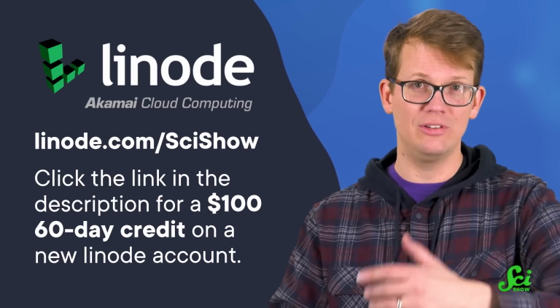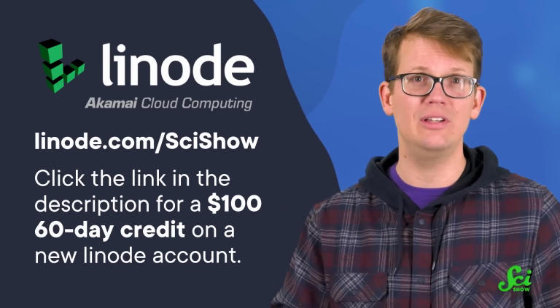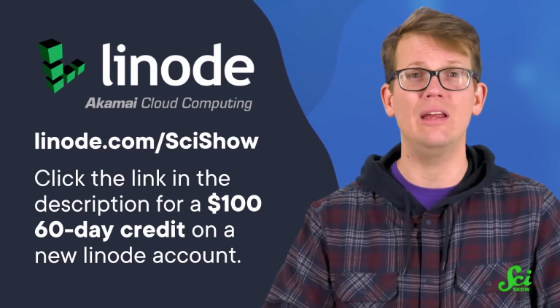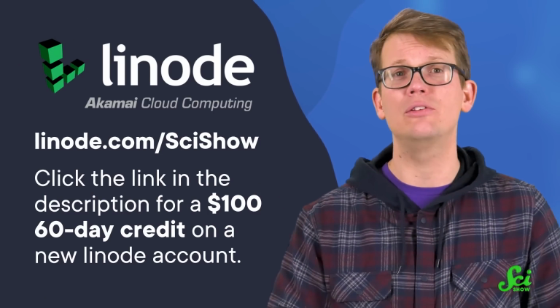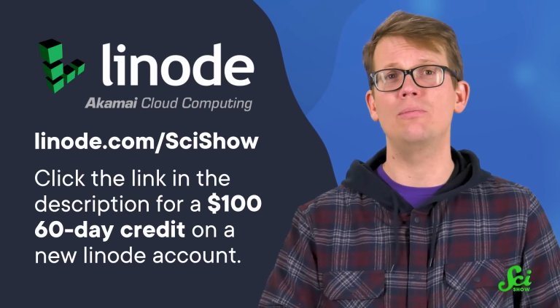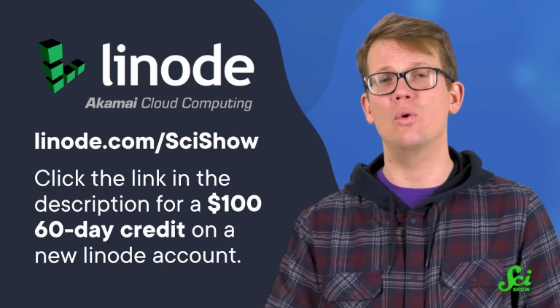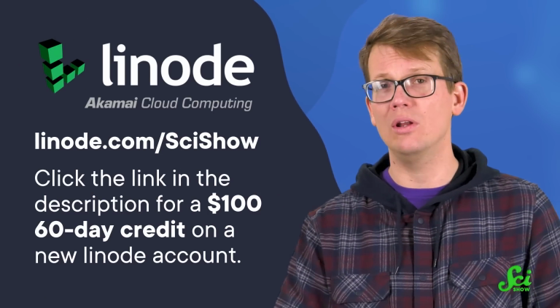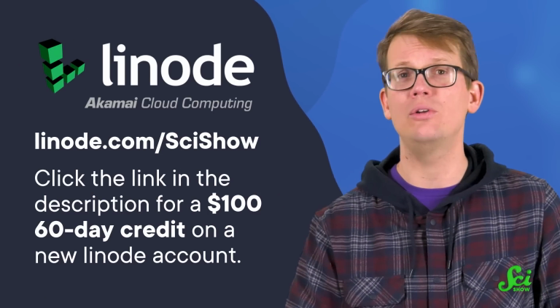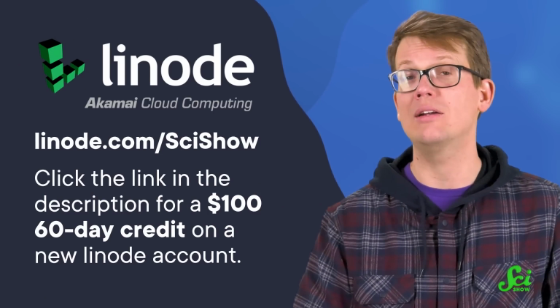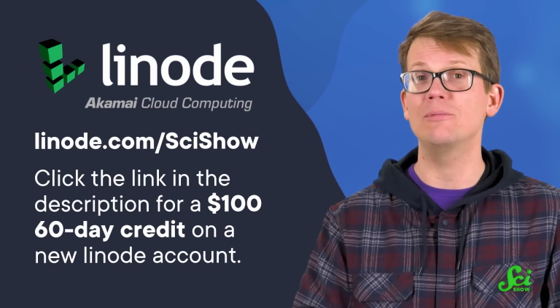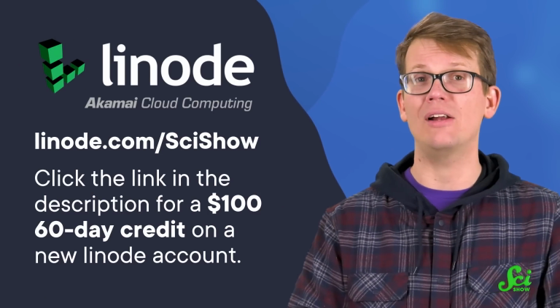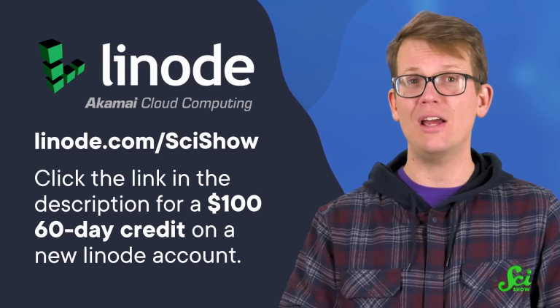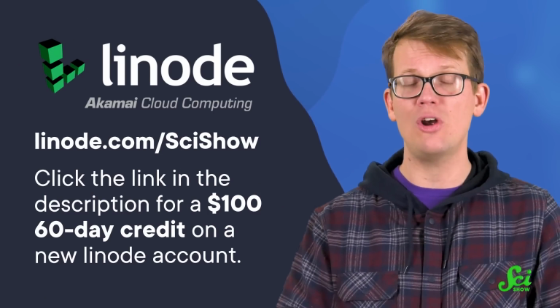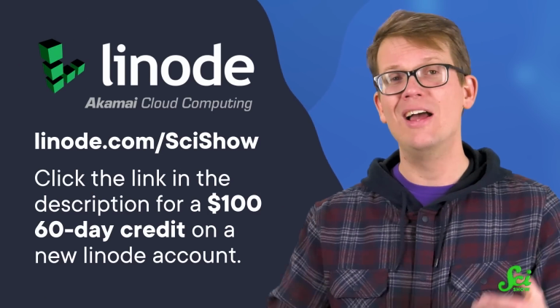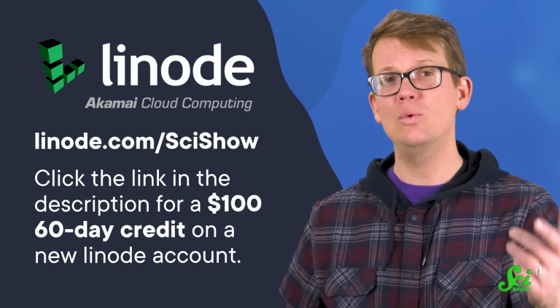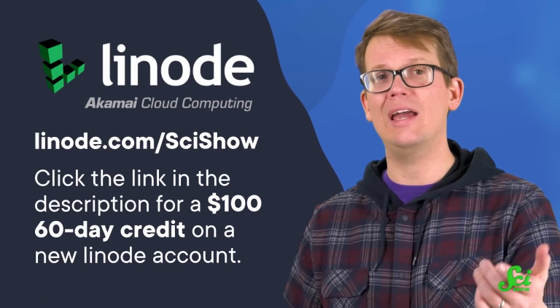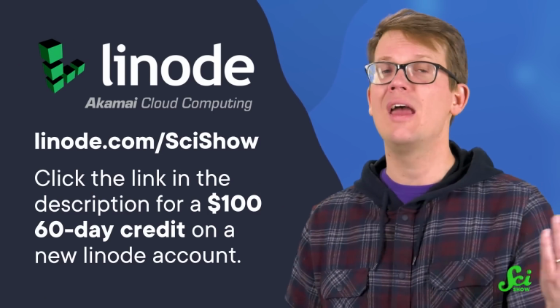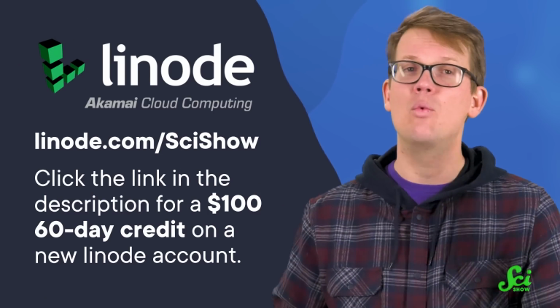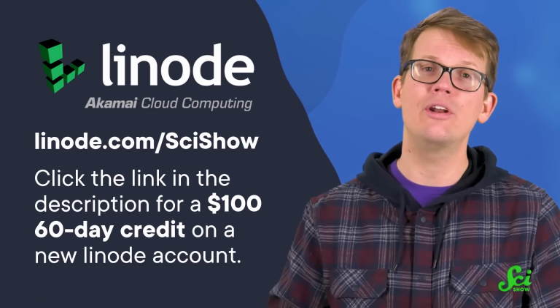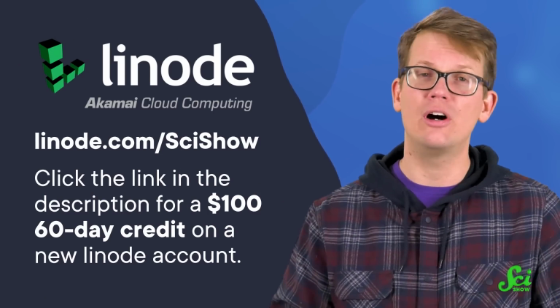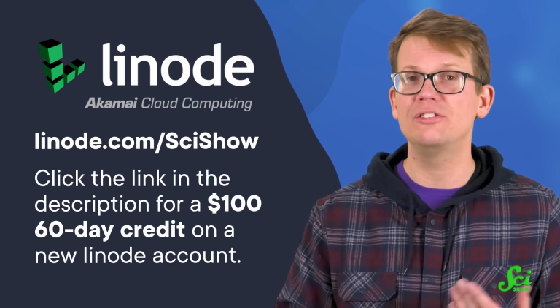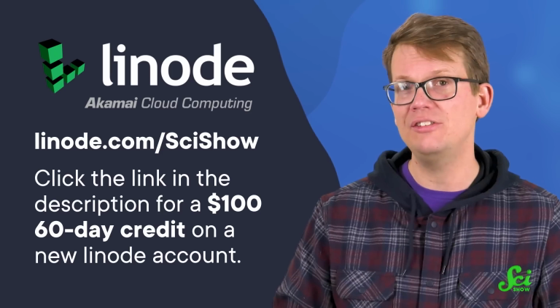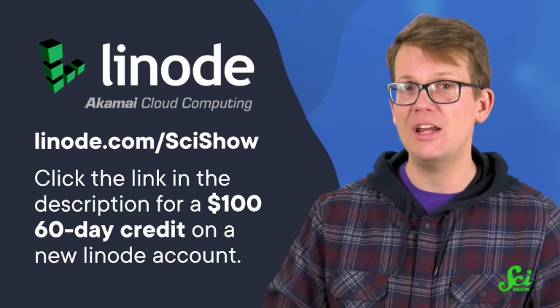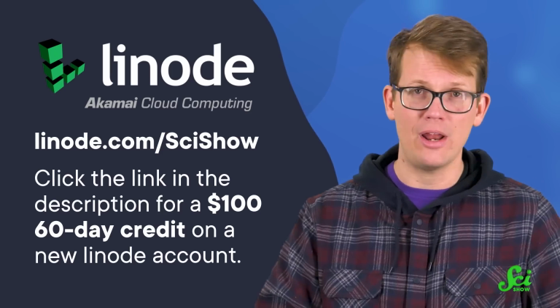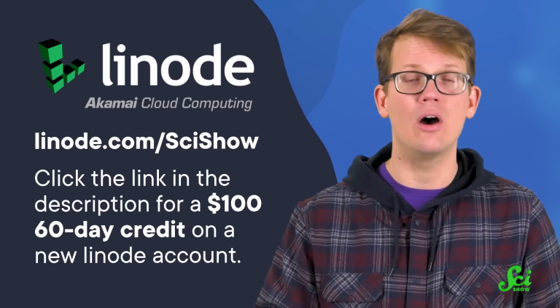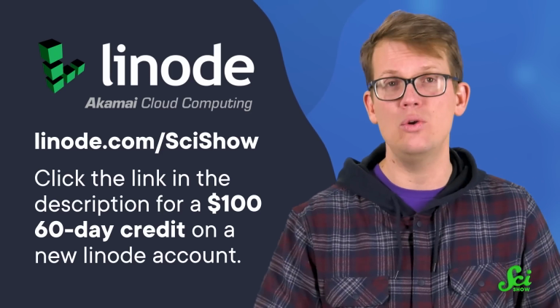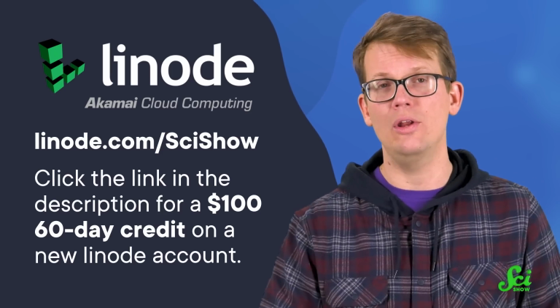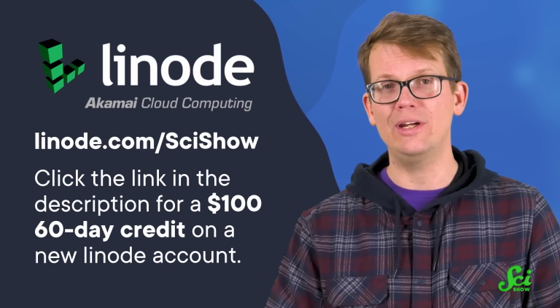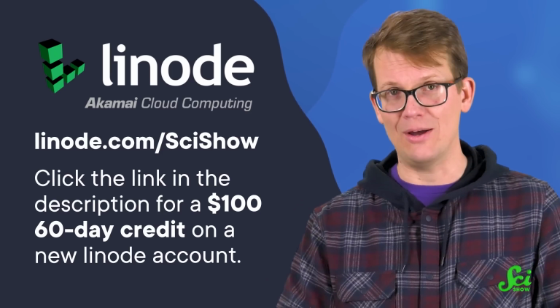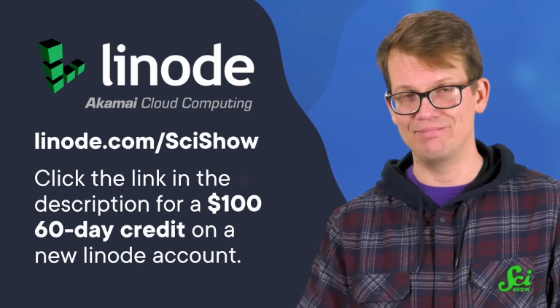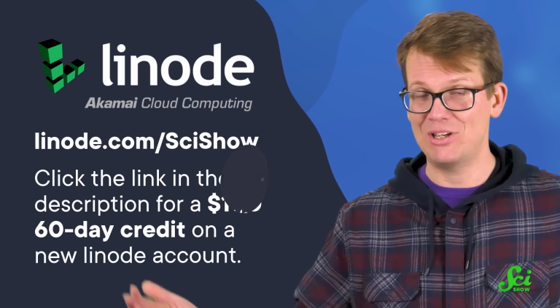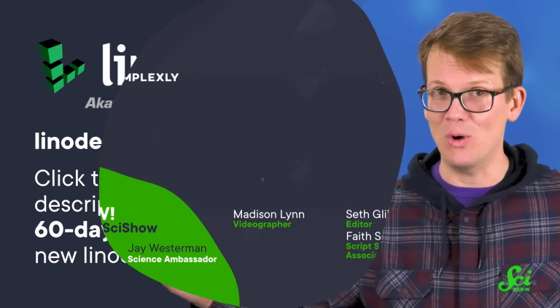Using the link in the description or linode.com/scishow, you will get a $100 60-day credit on a new Linode account. Enjoy!